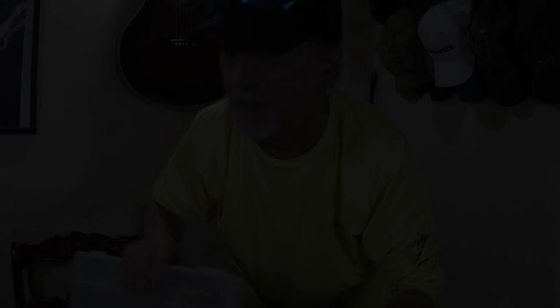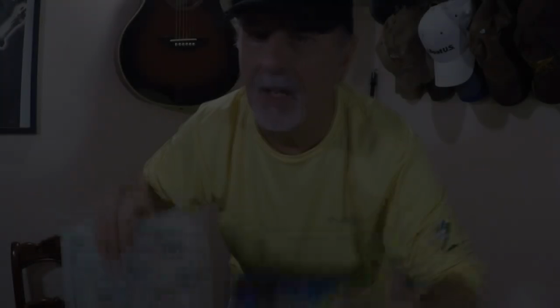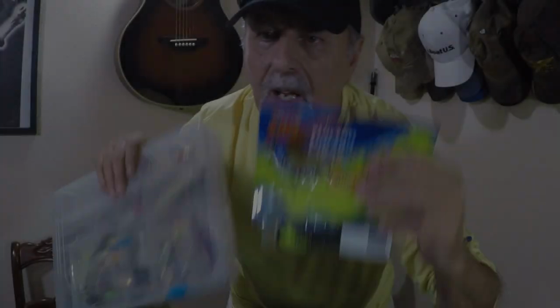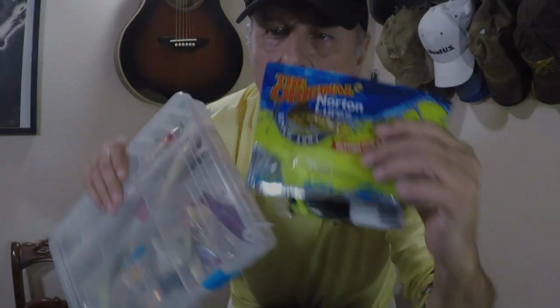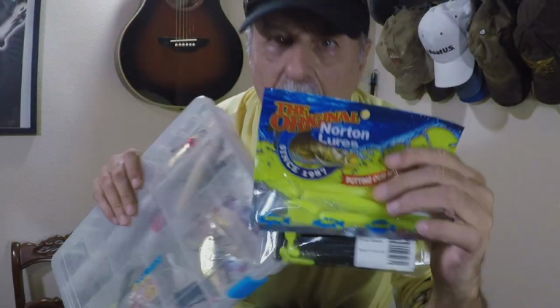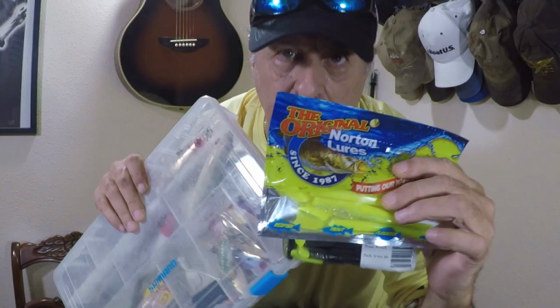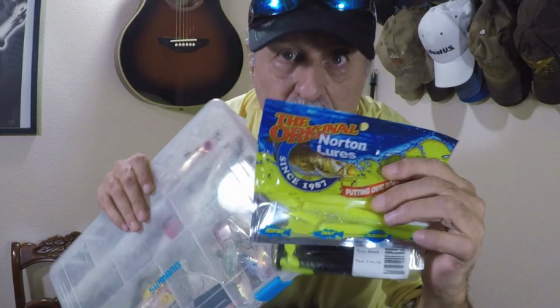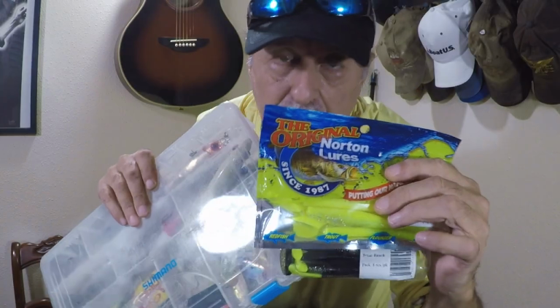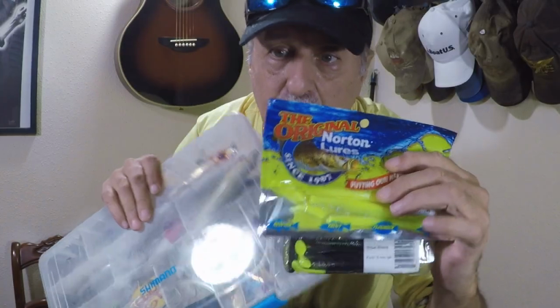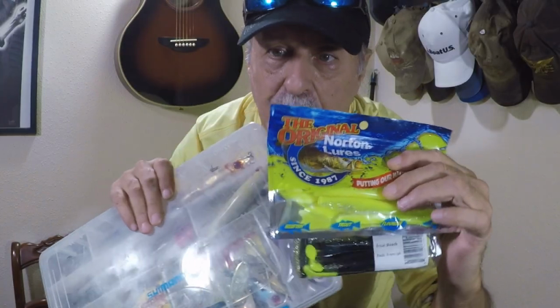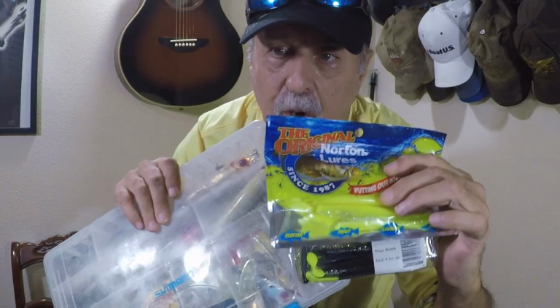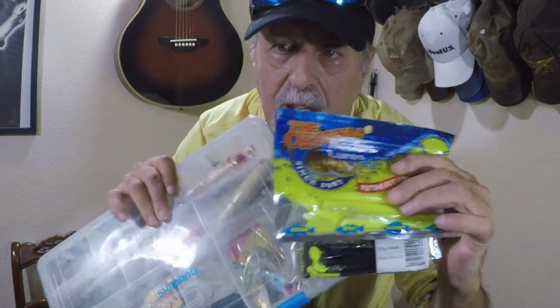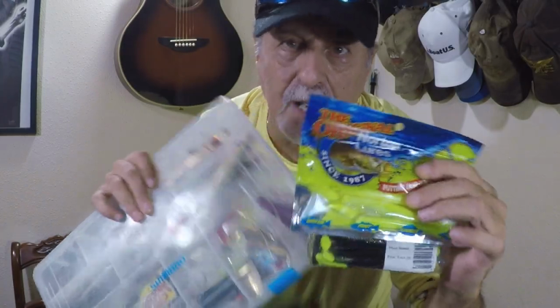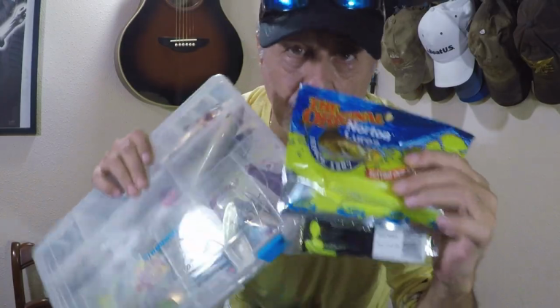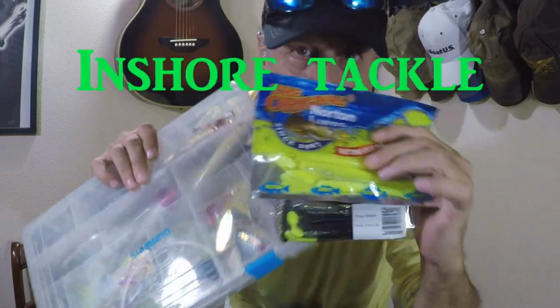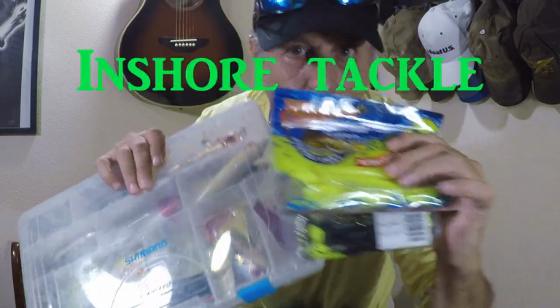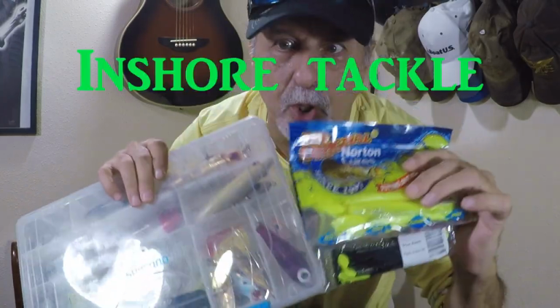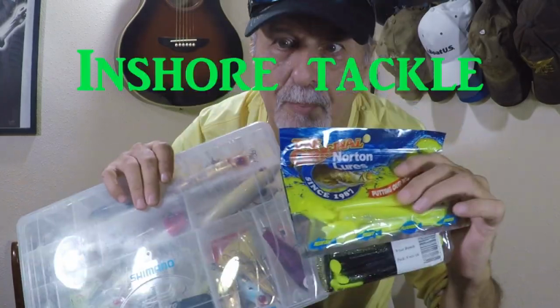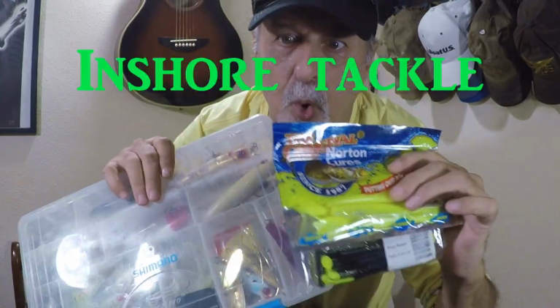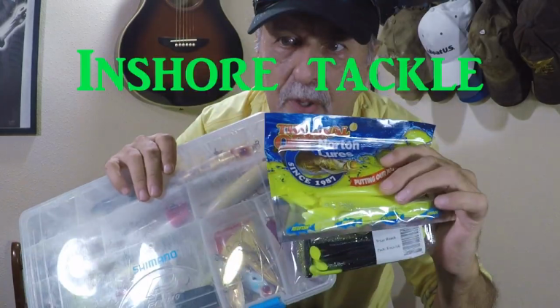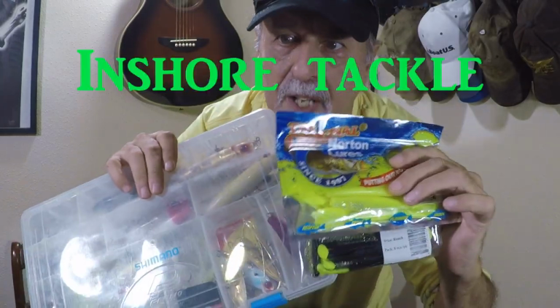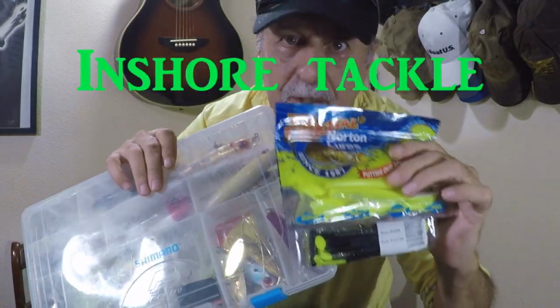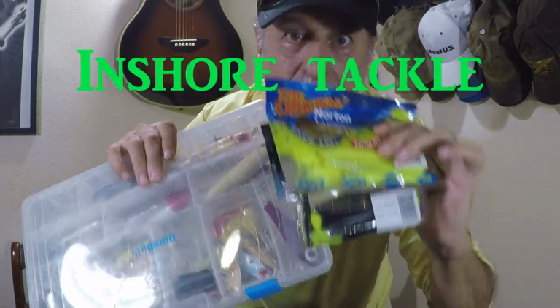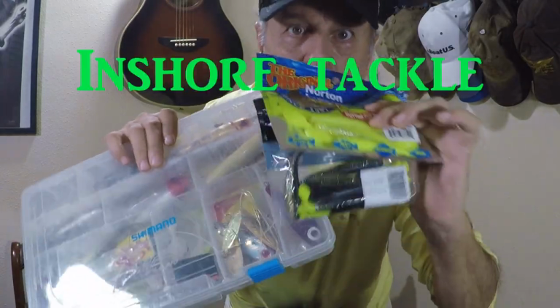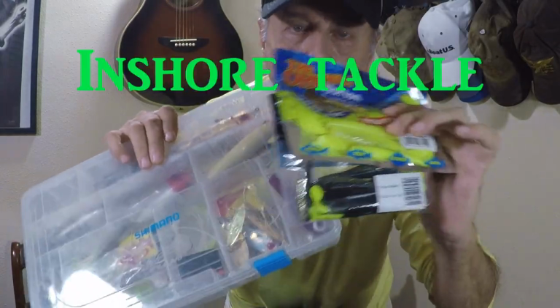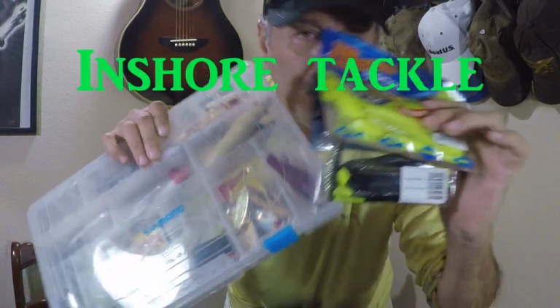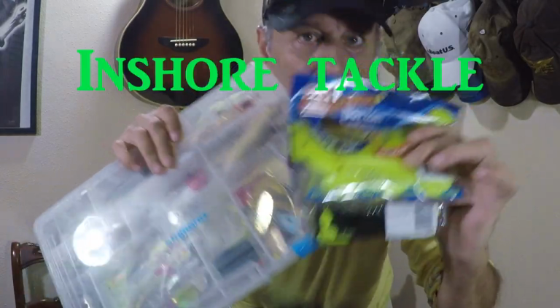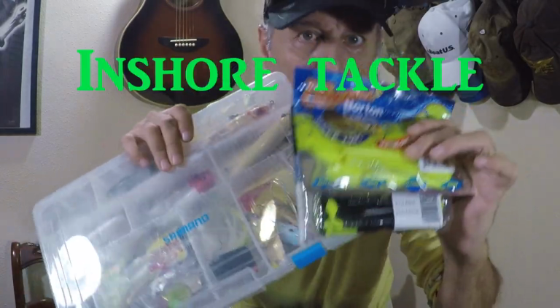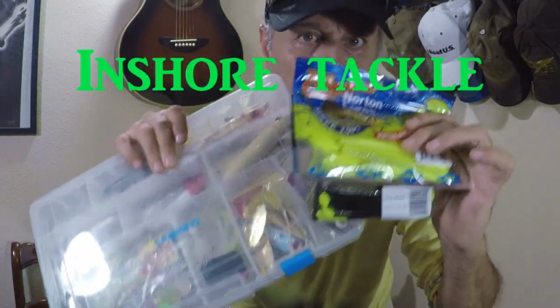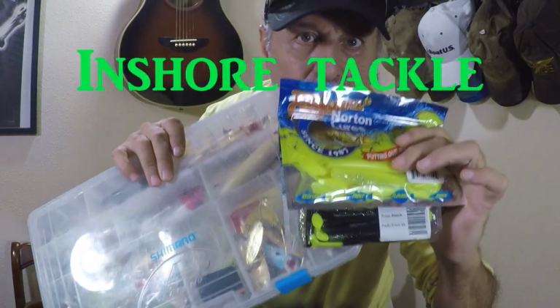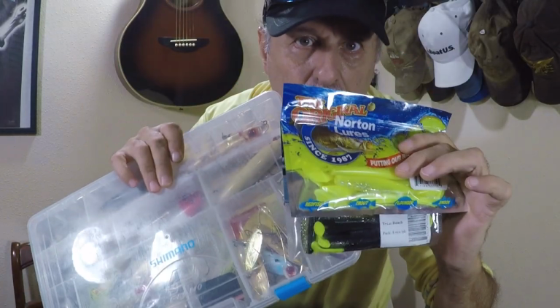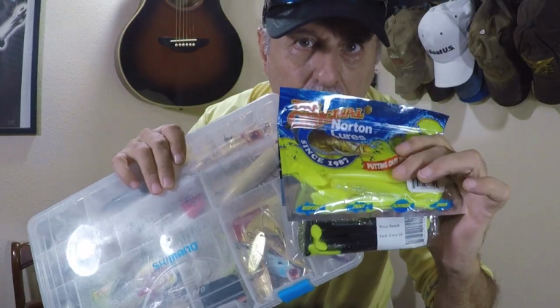Hey, this is Bluesy Guitar Guy and today we're going to be organizing my inshore saltwater tackle box.